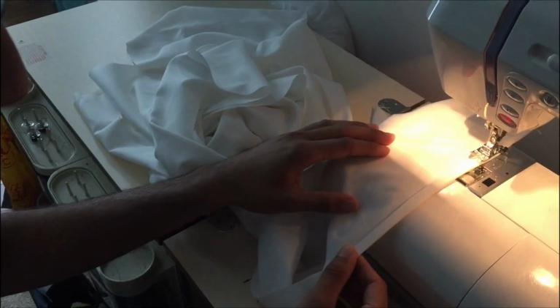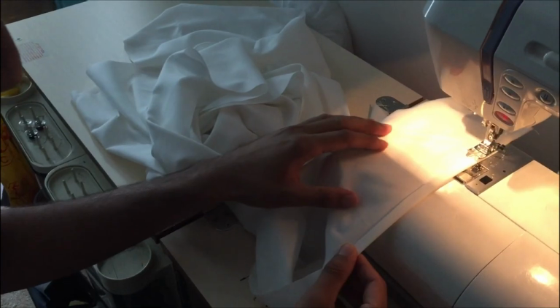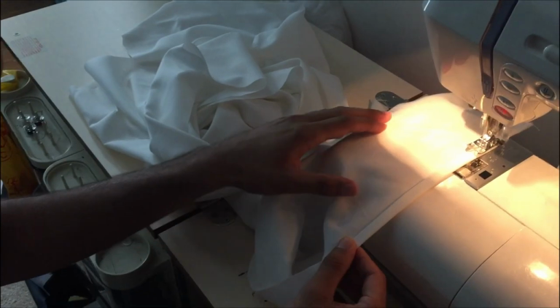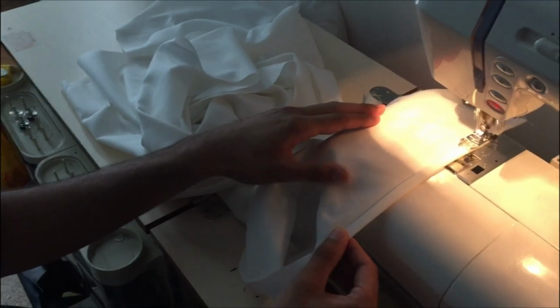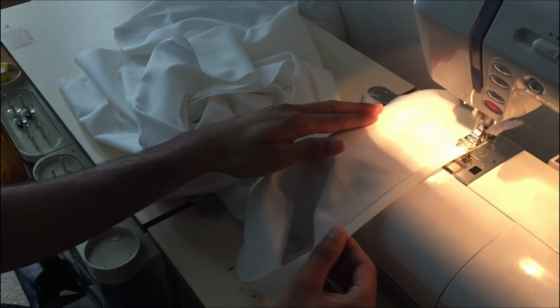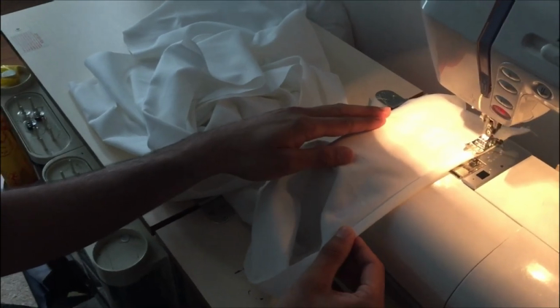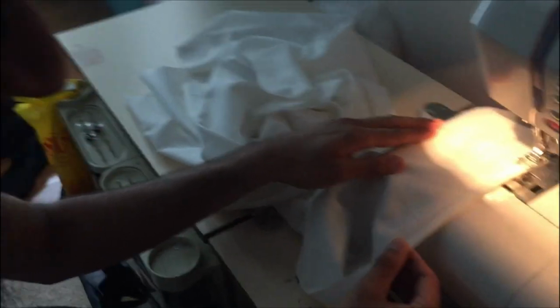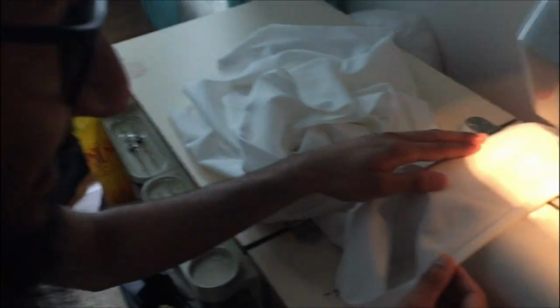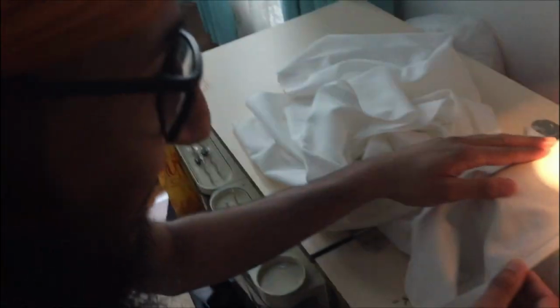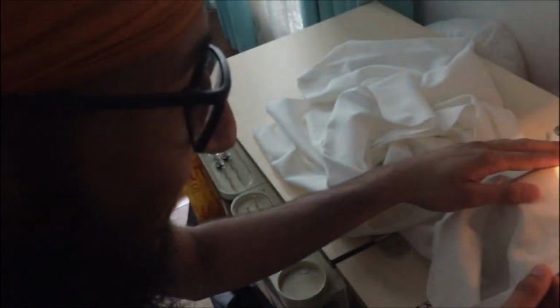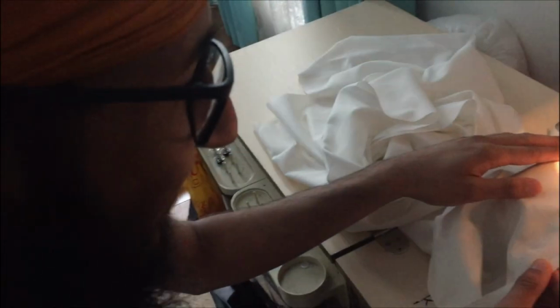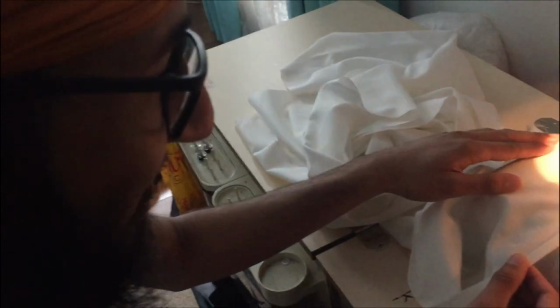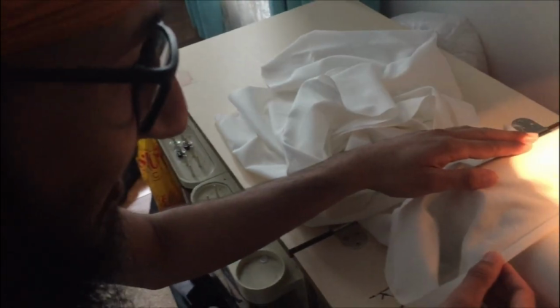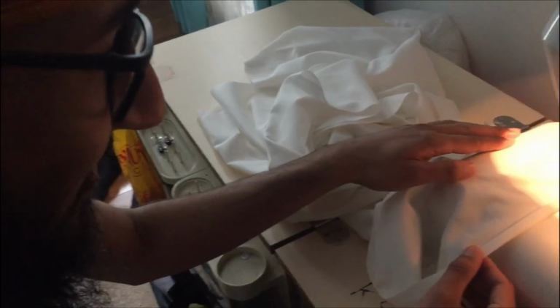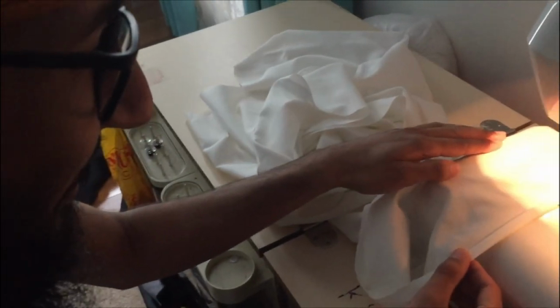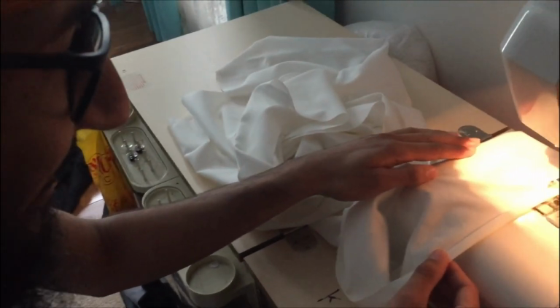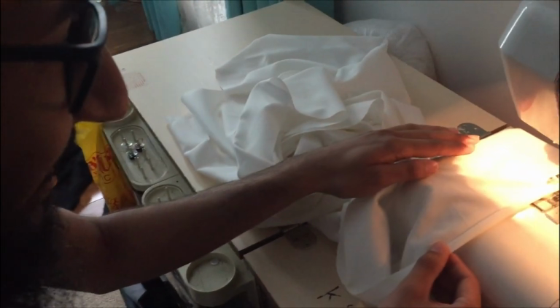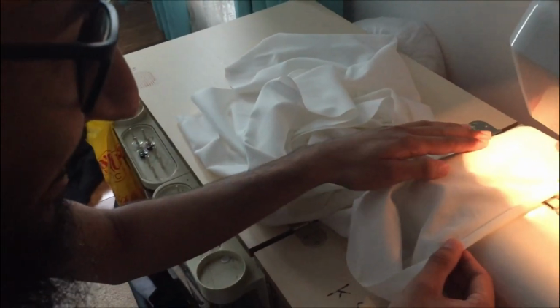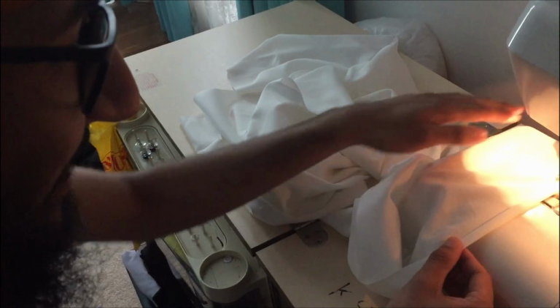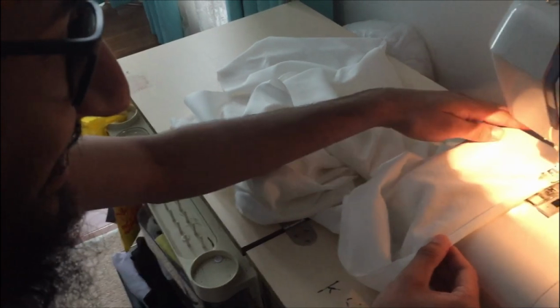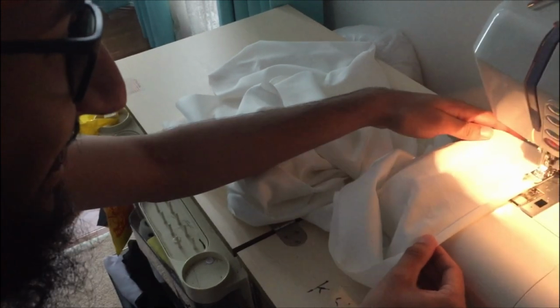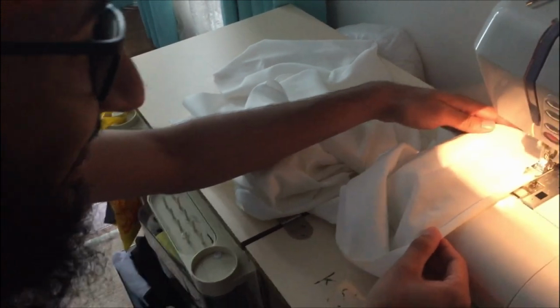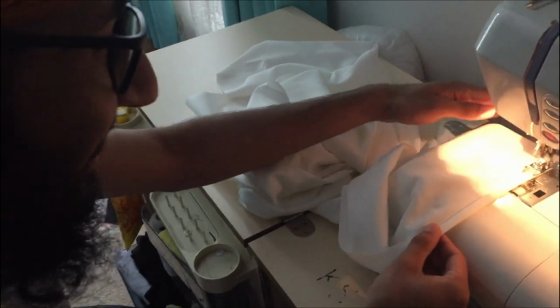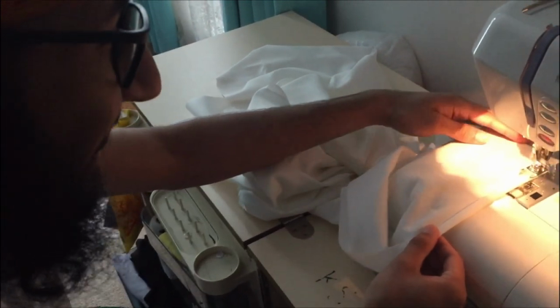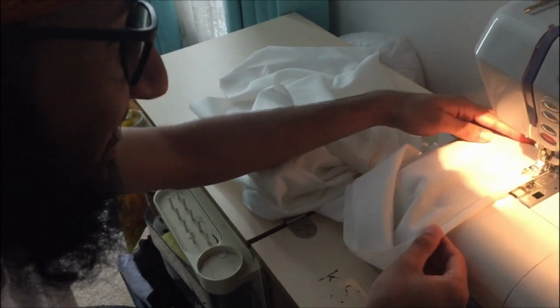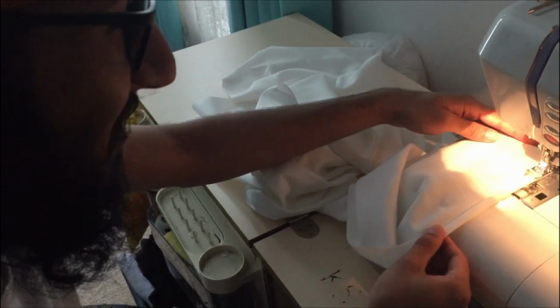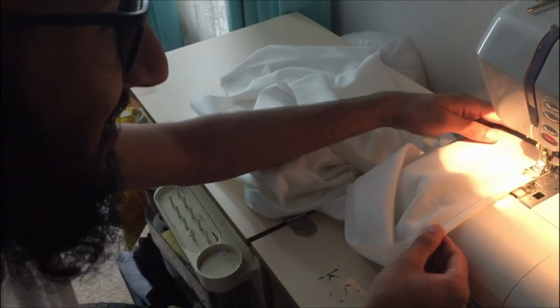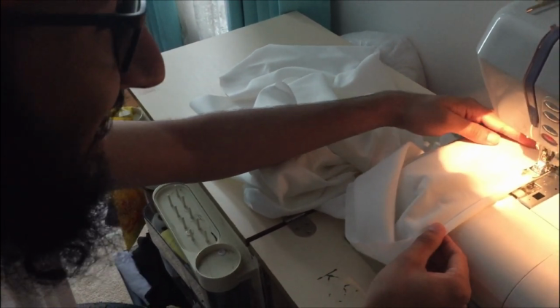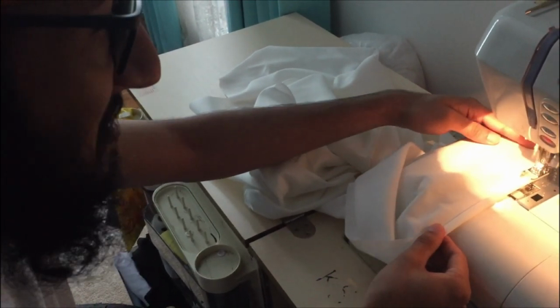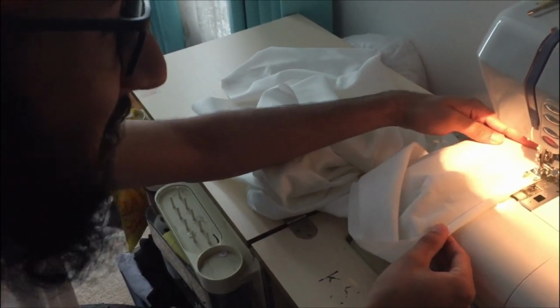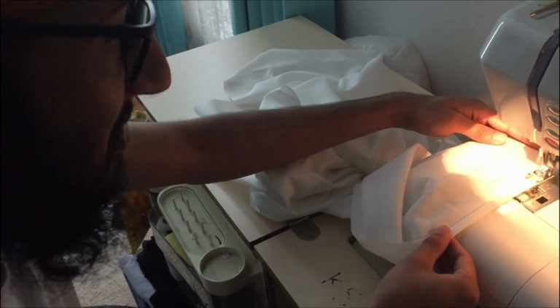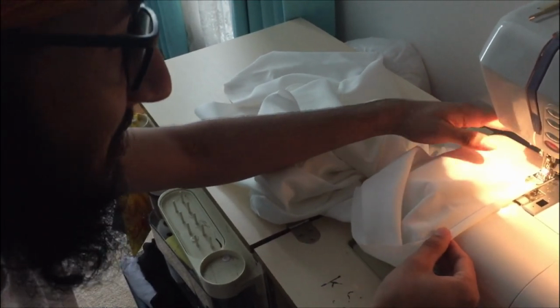I am now stitching this and I feel very weird — I last sewed in primary school.